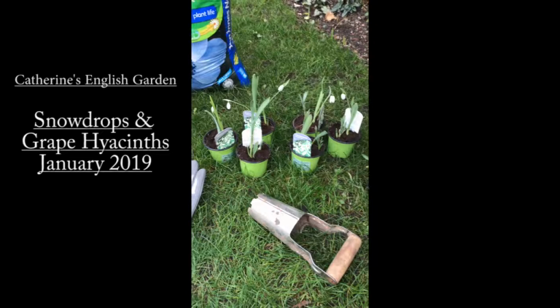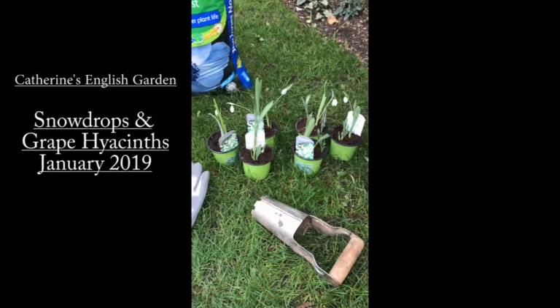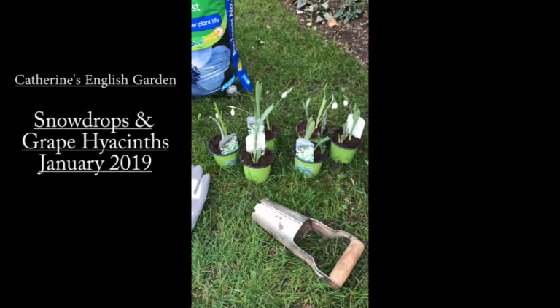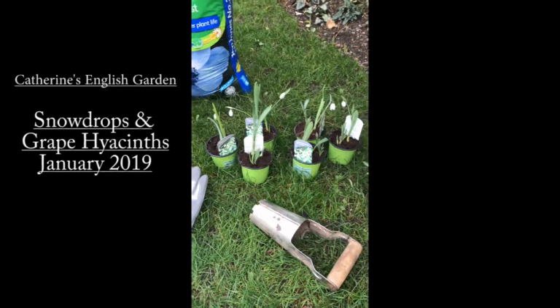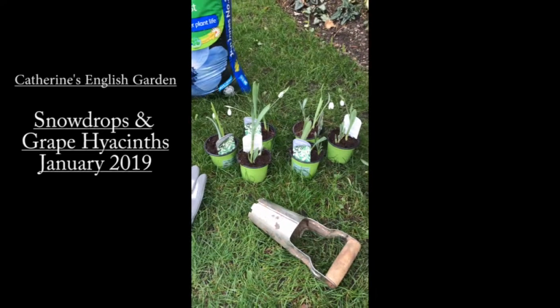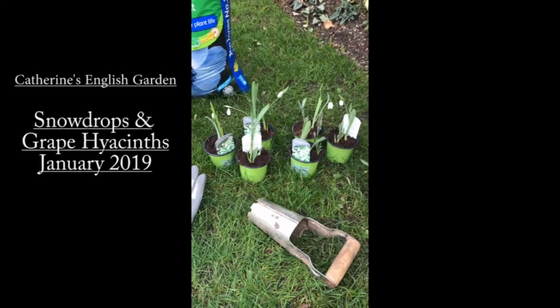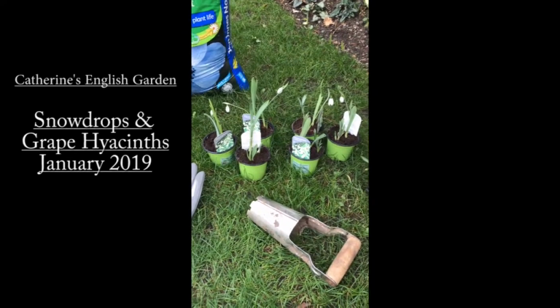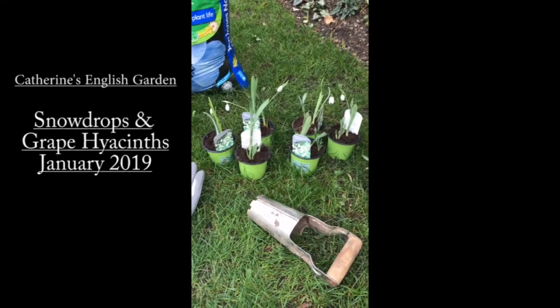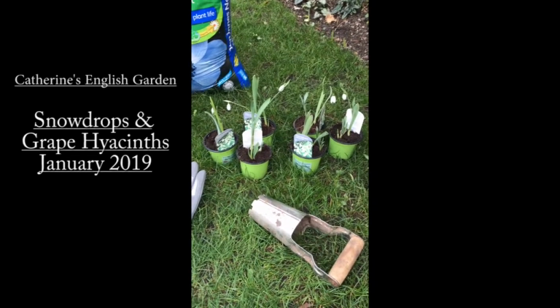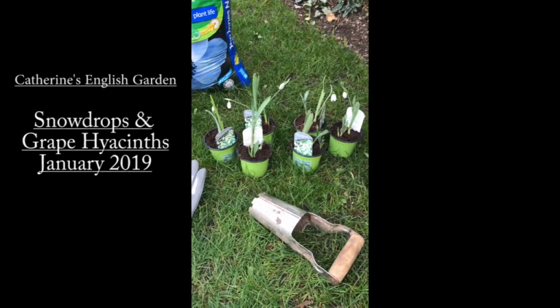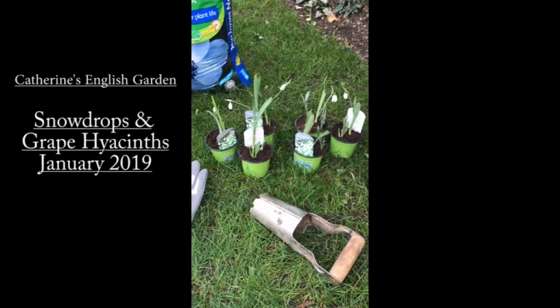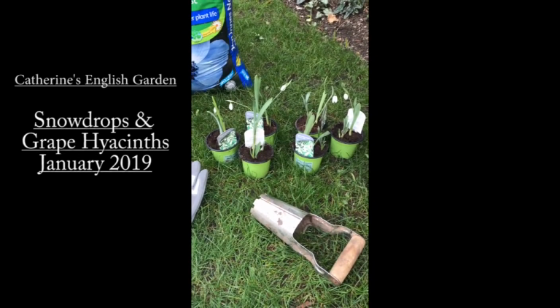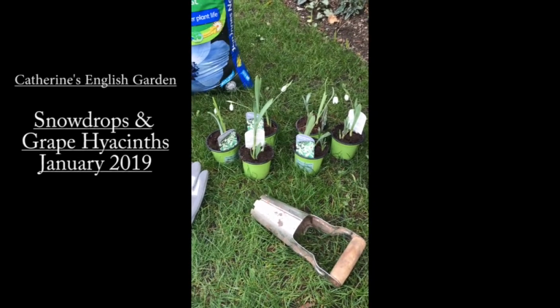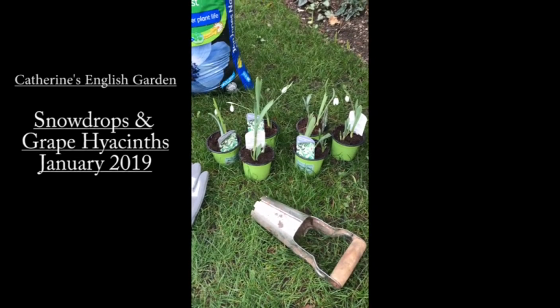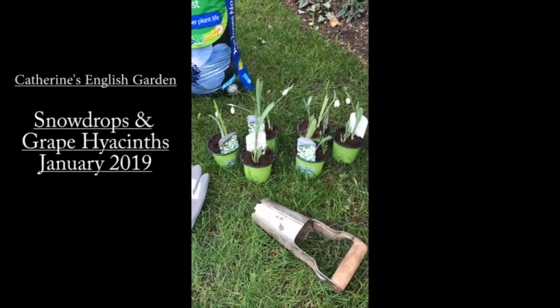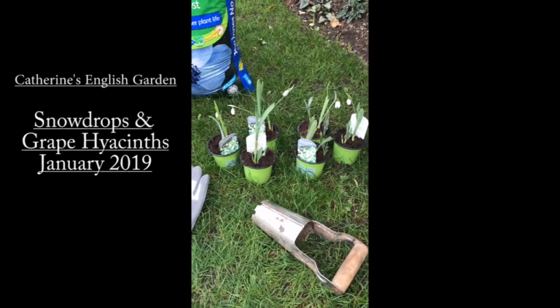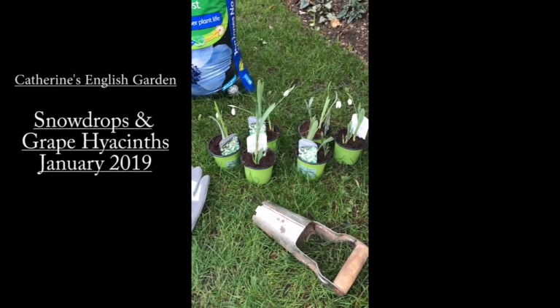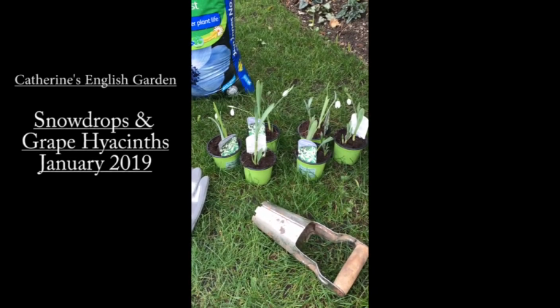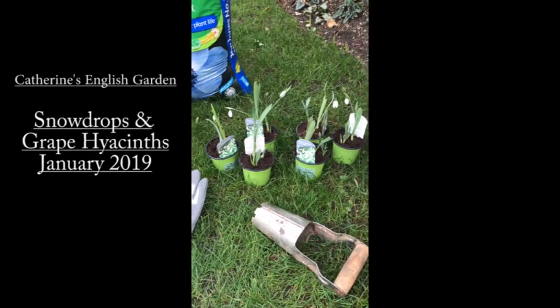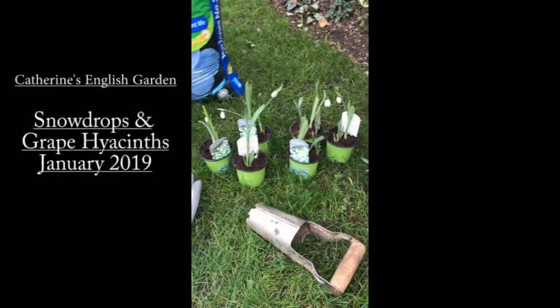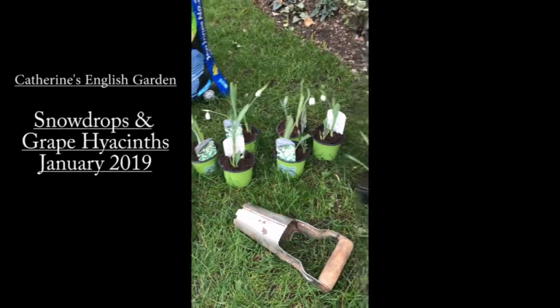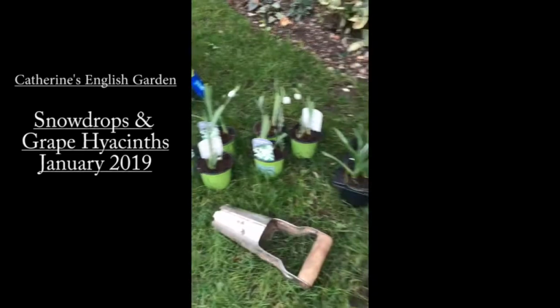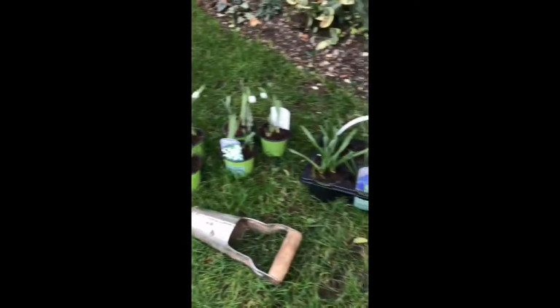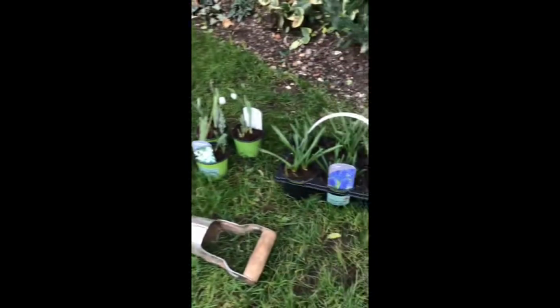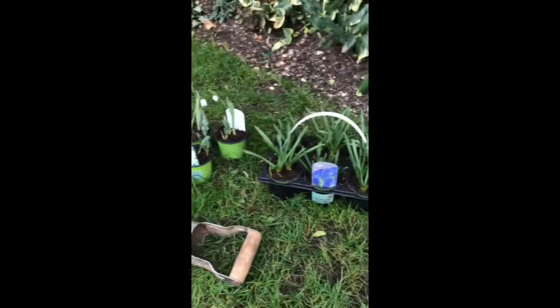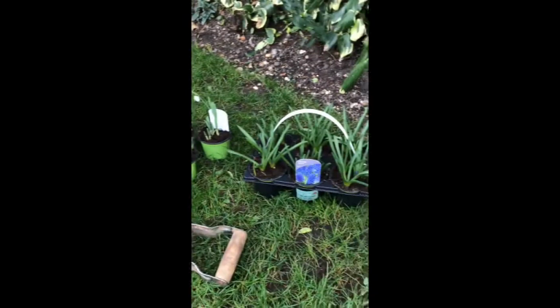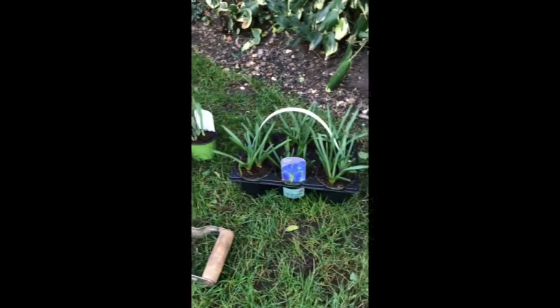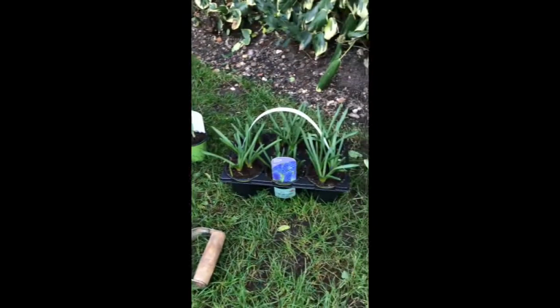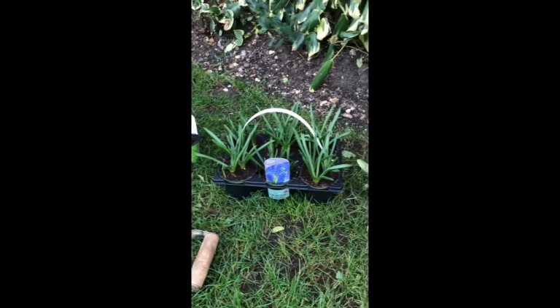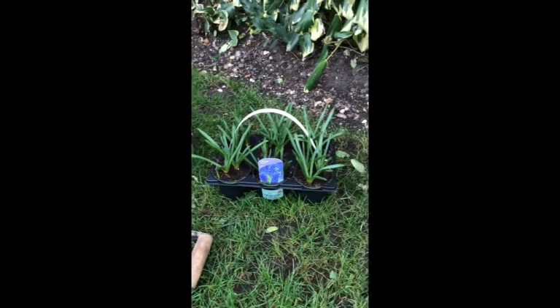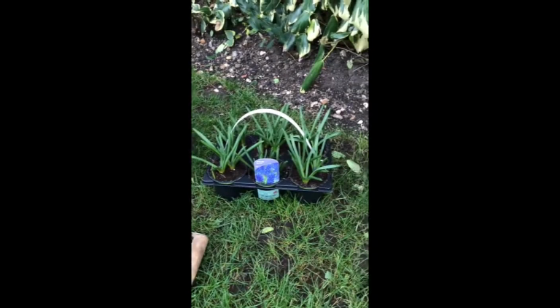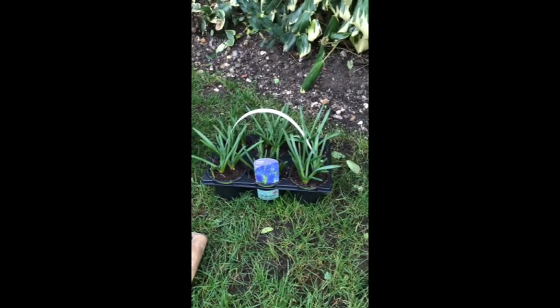Hi everyone, so today I'm going to plant some snowdrops and some grape hyacinths.